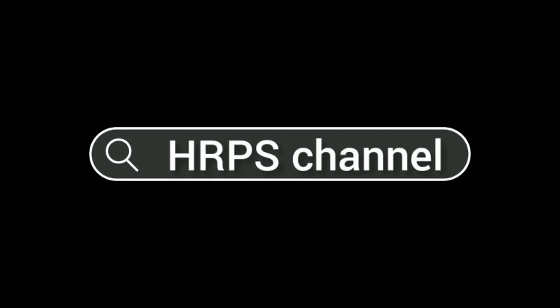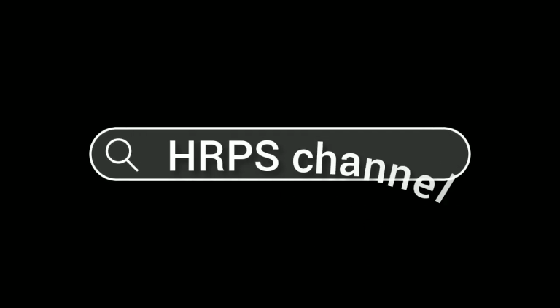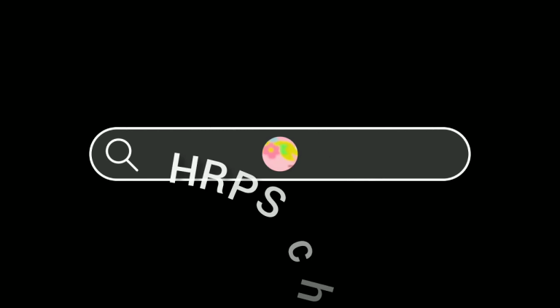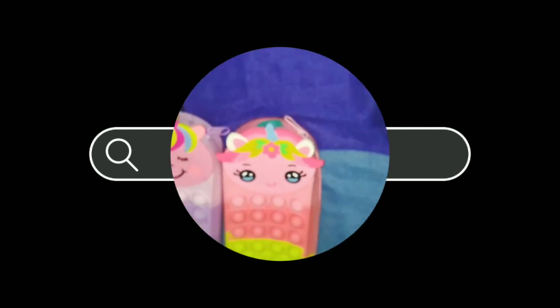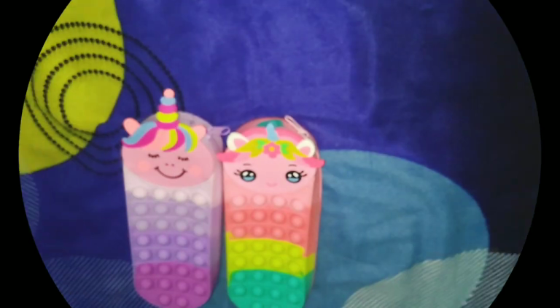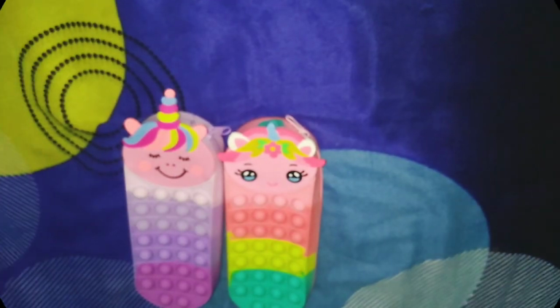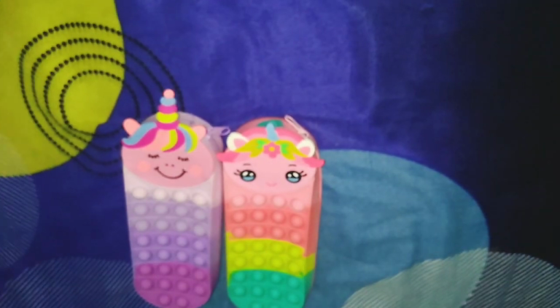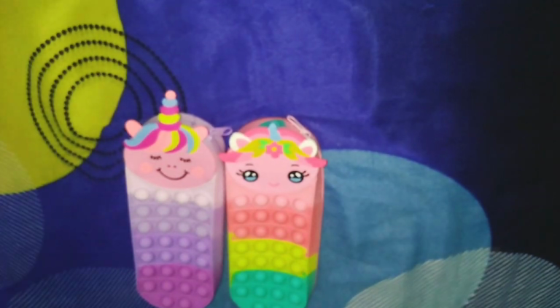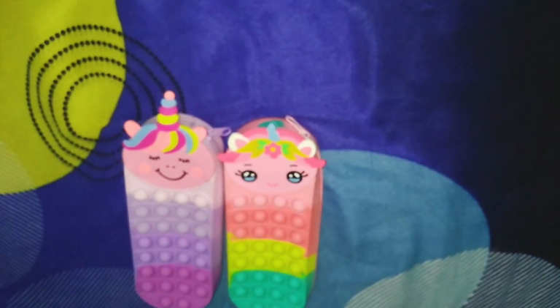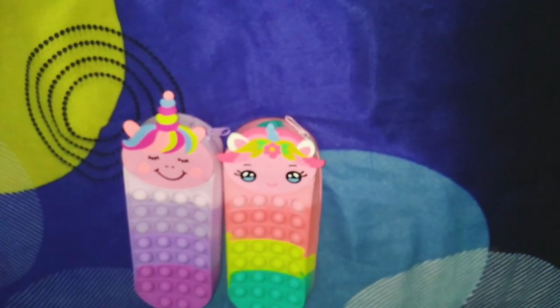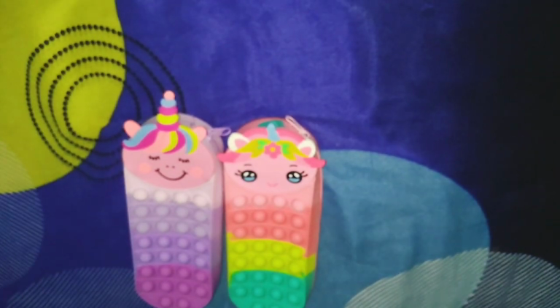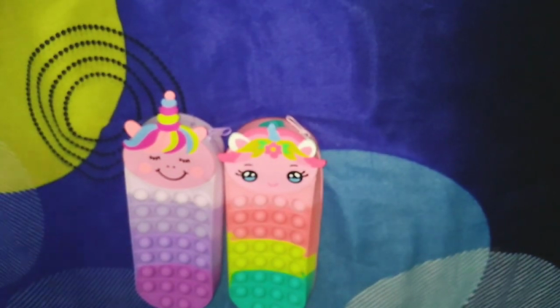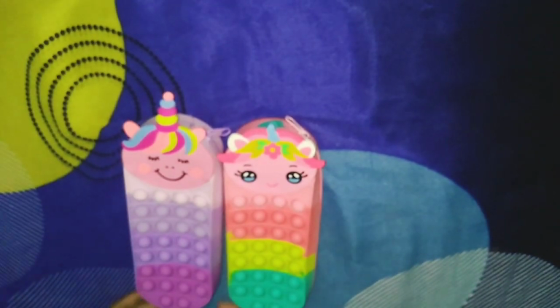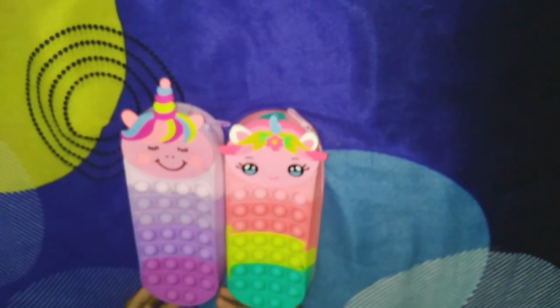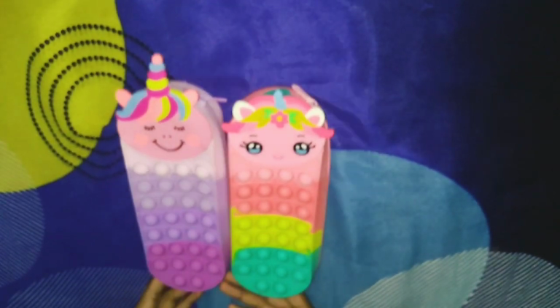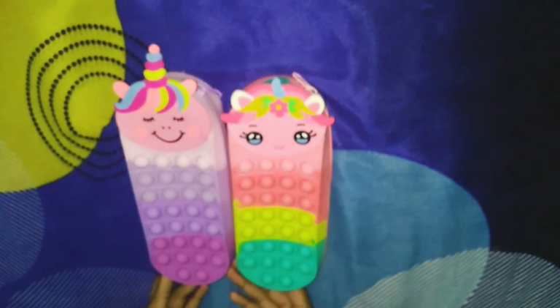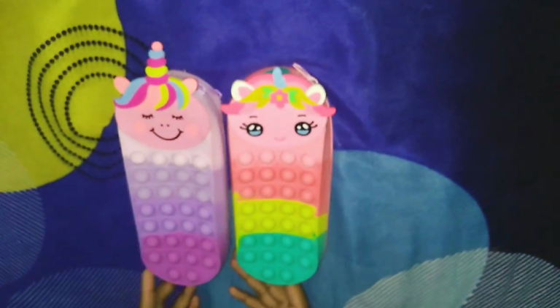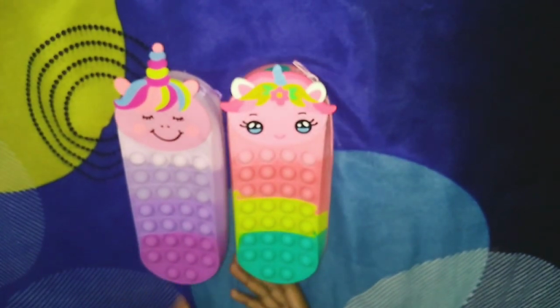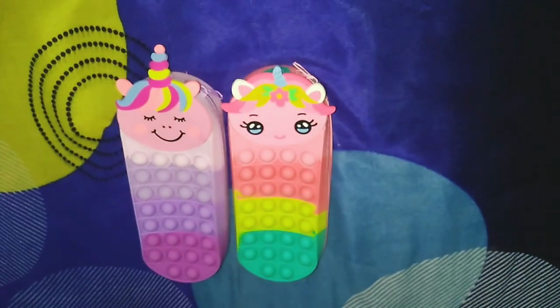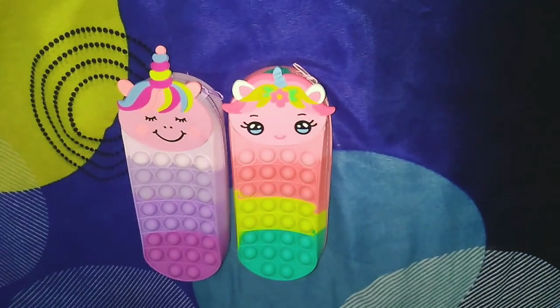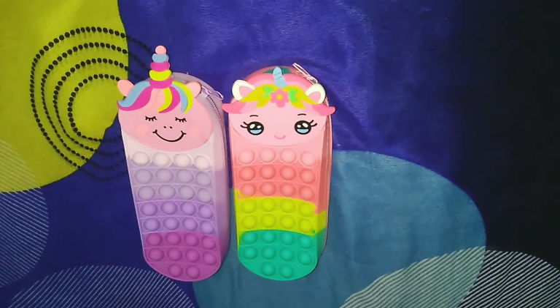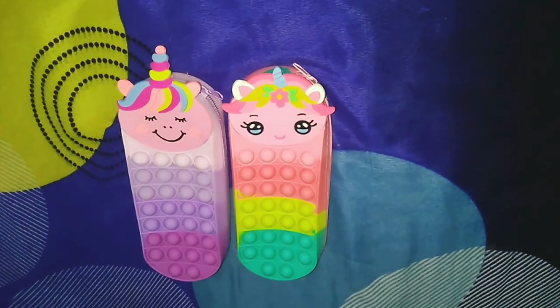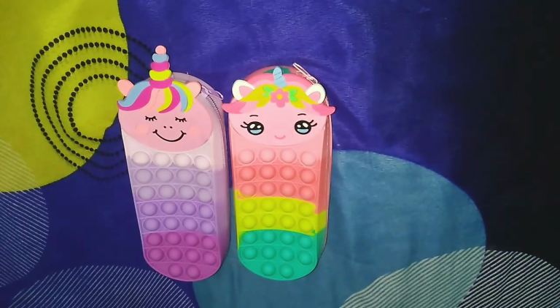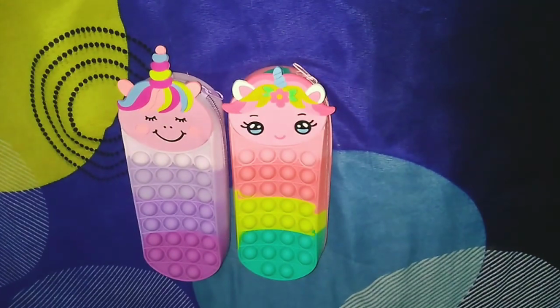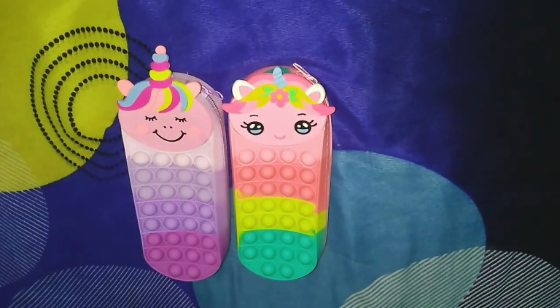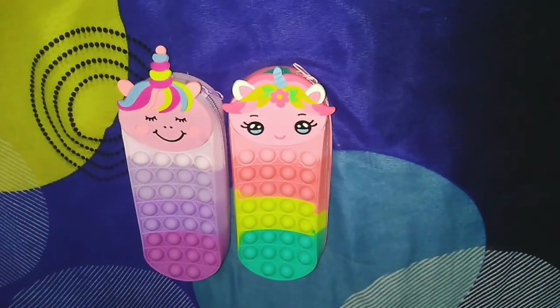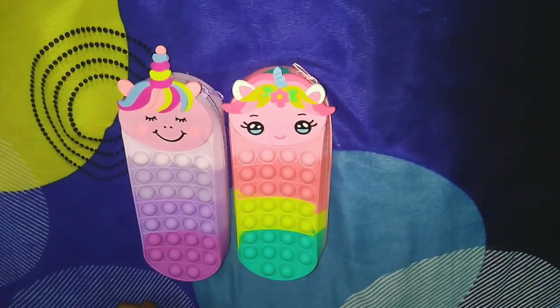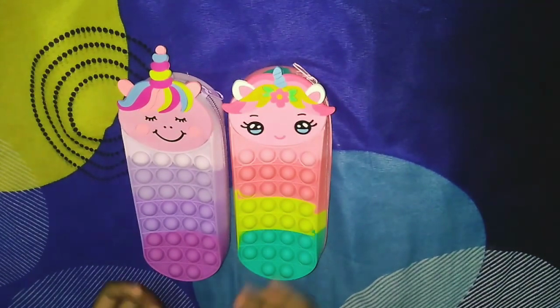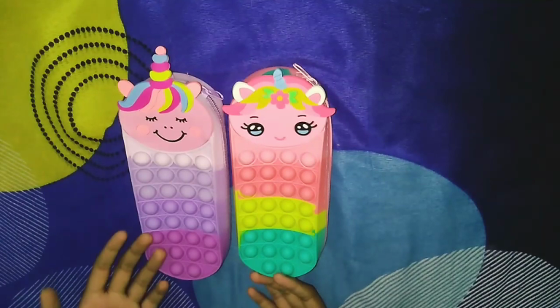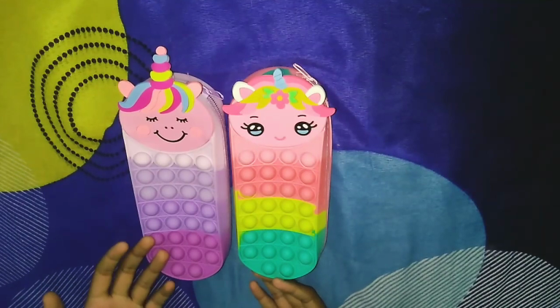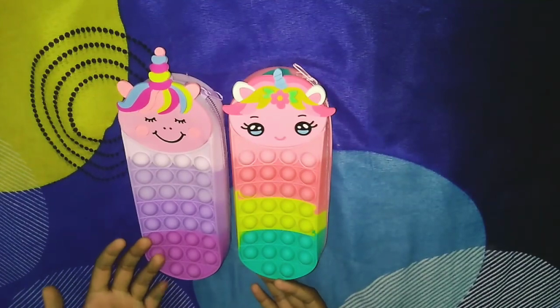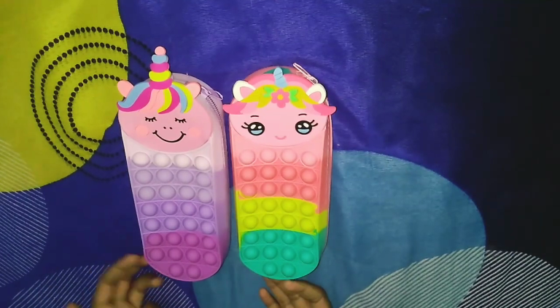Hey guys, welcome to our channel. I am going to show you the pop it pouch.